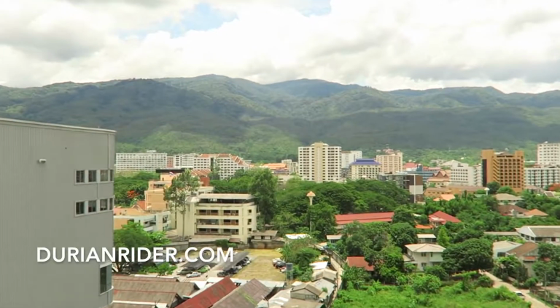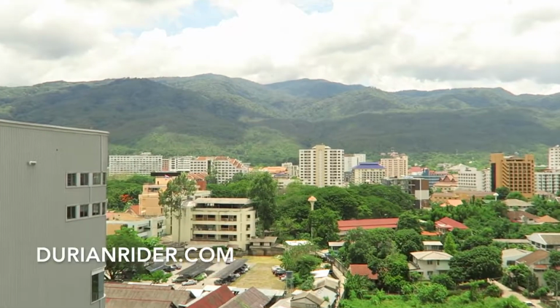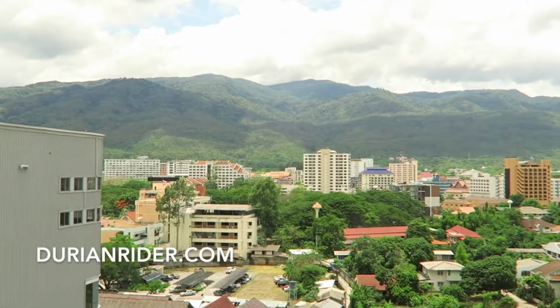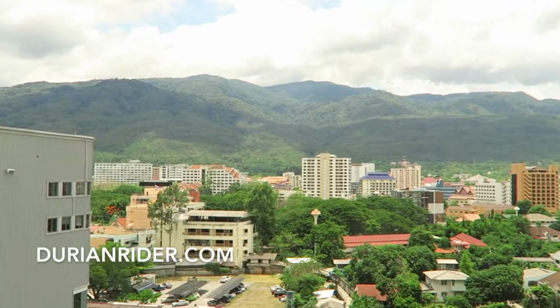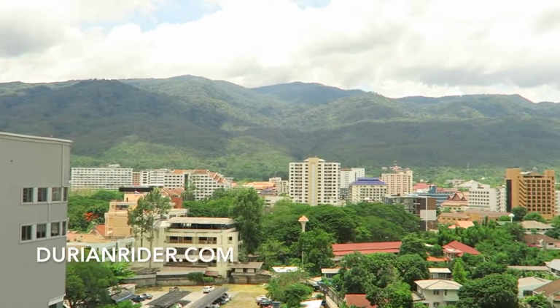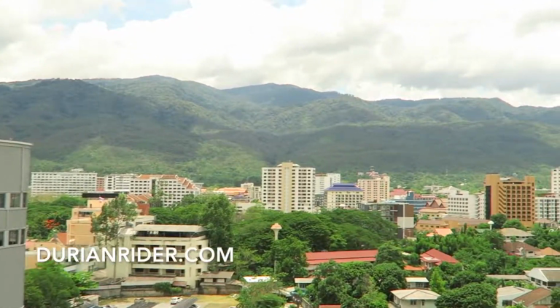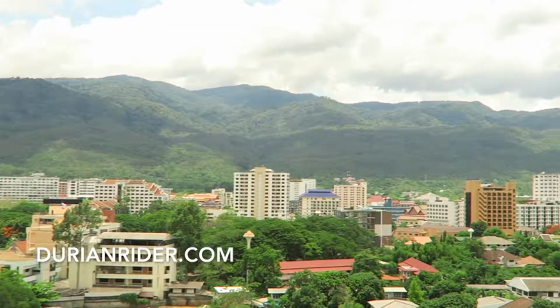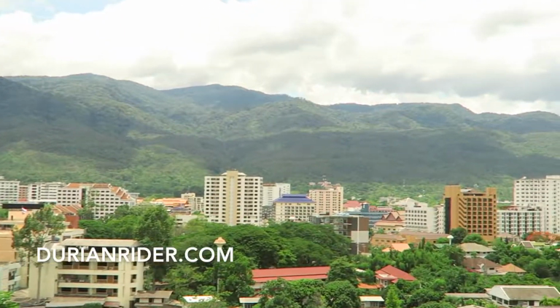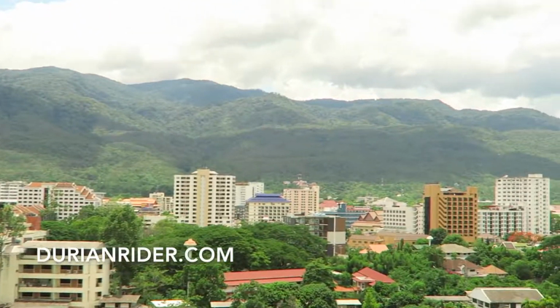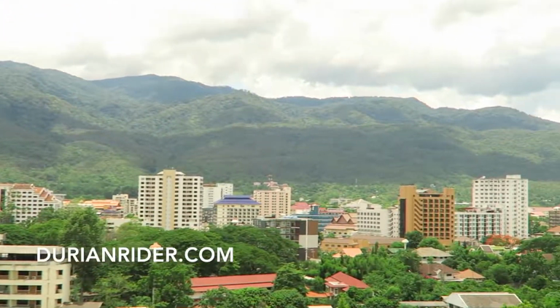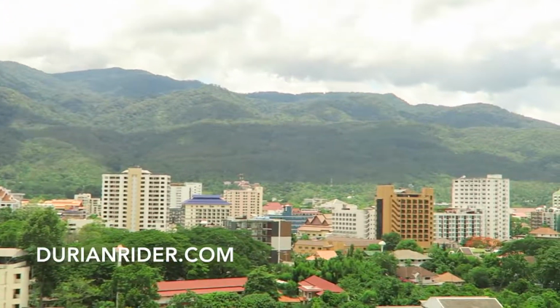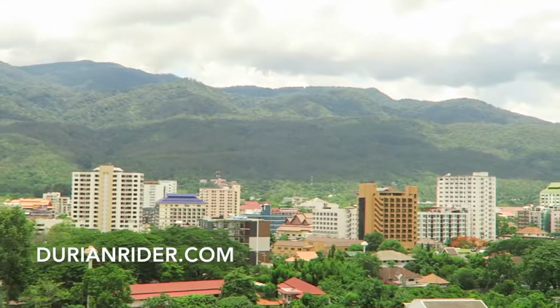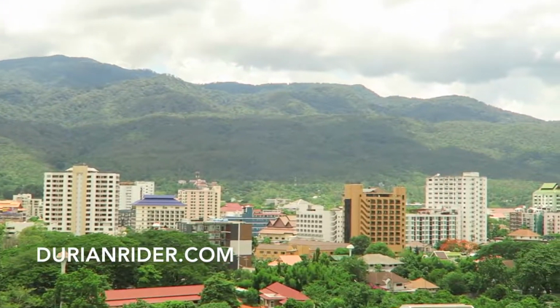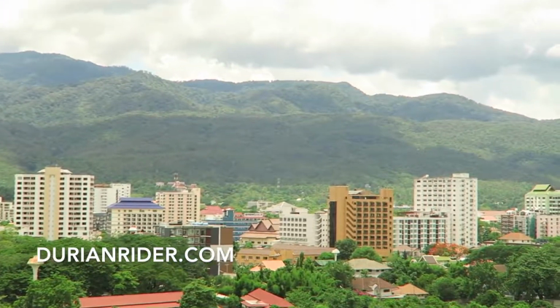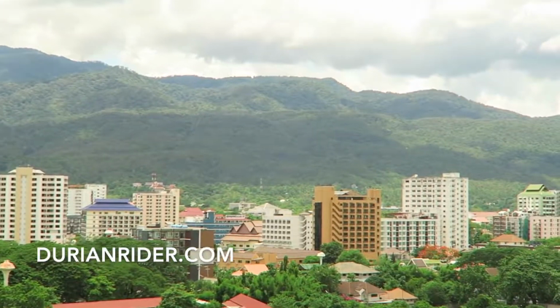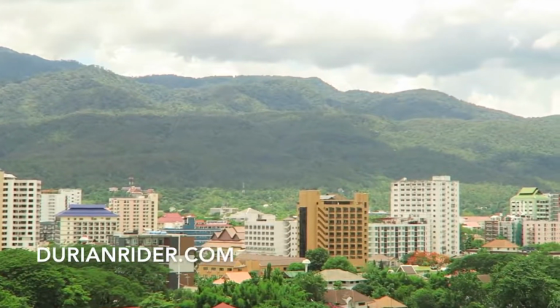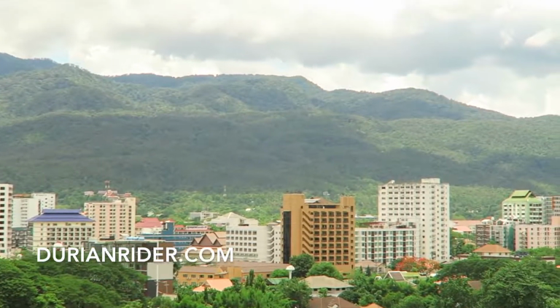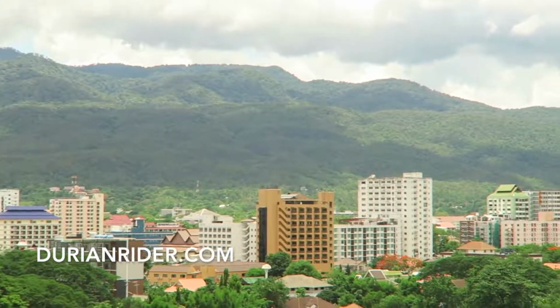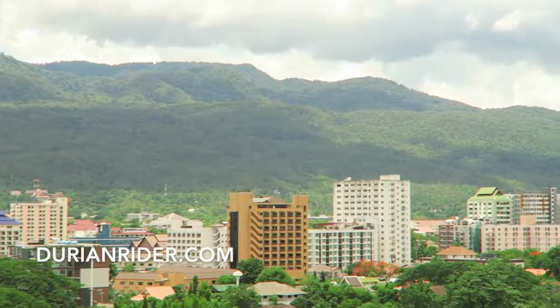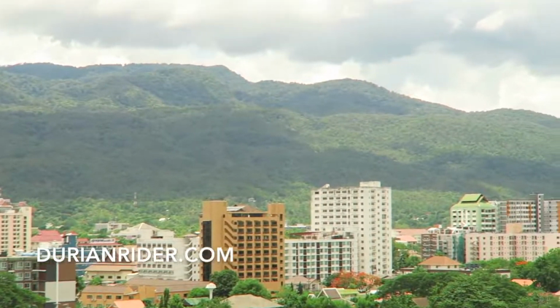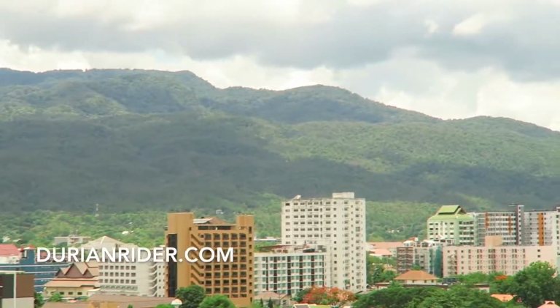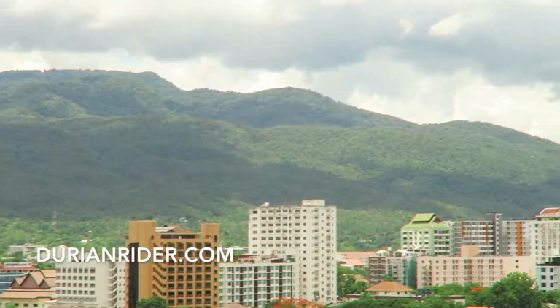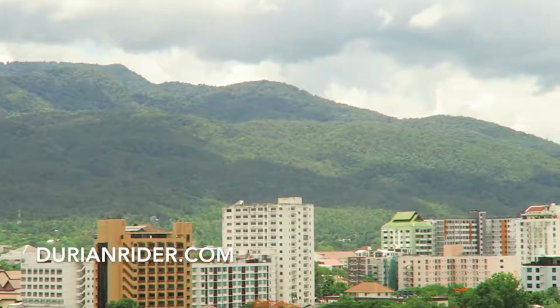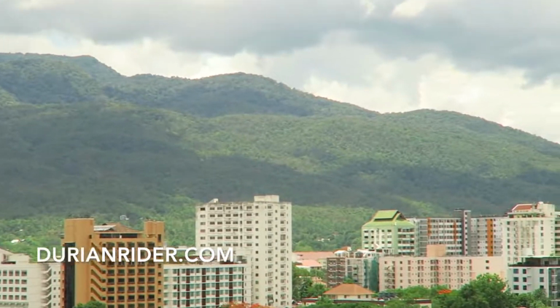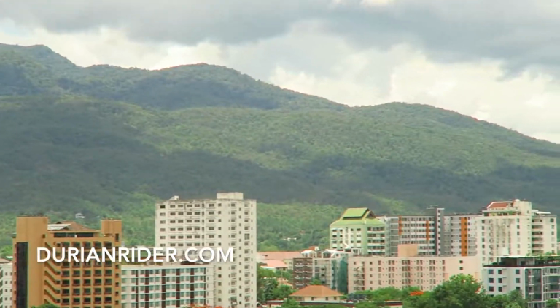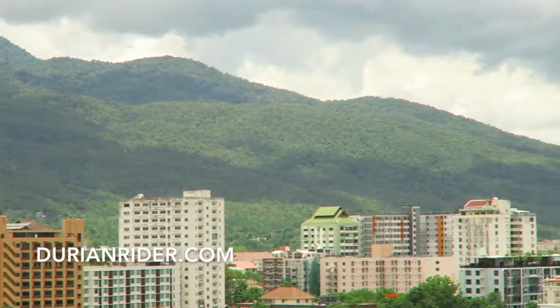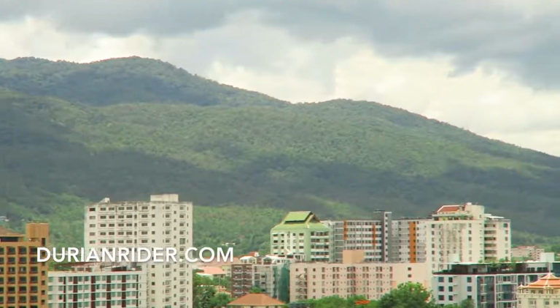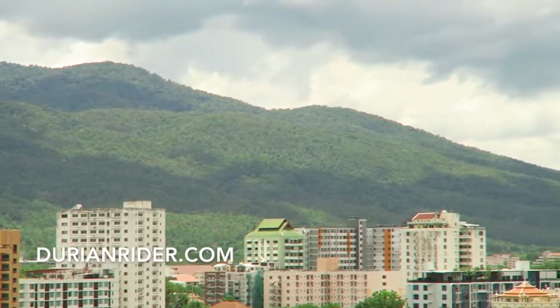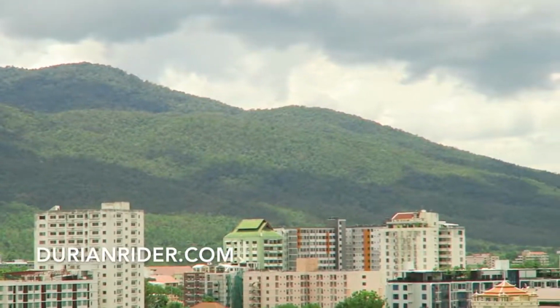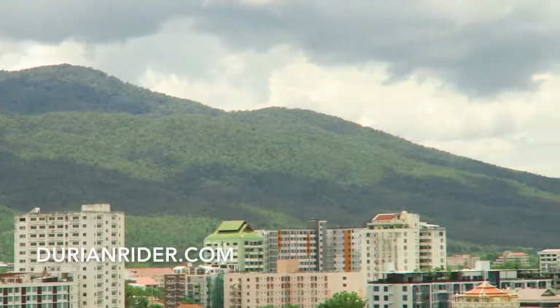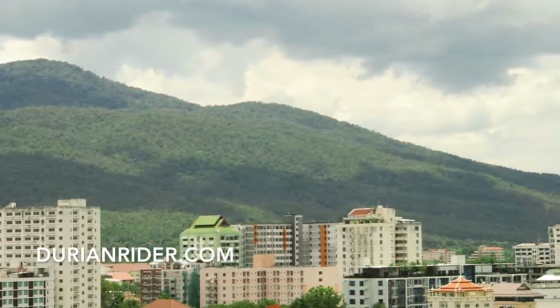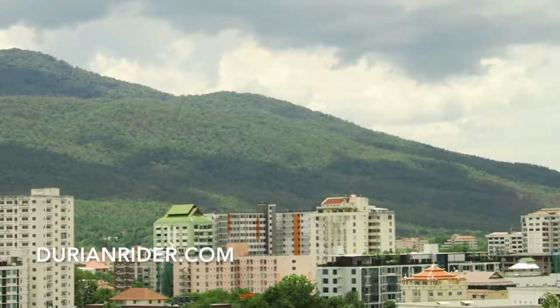Beautiful up there. Chiang Mai — beautiful one day, perfect the next.